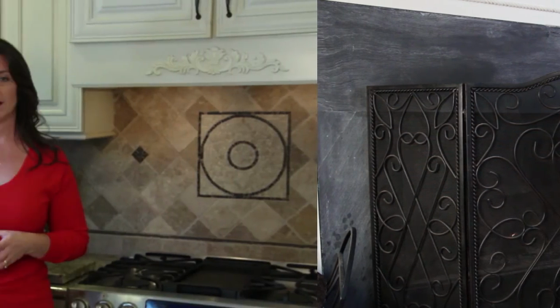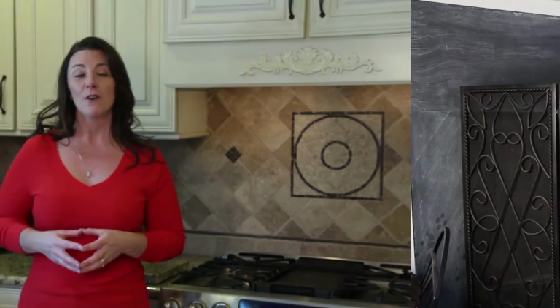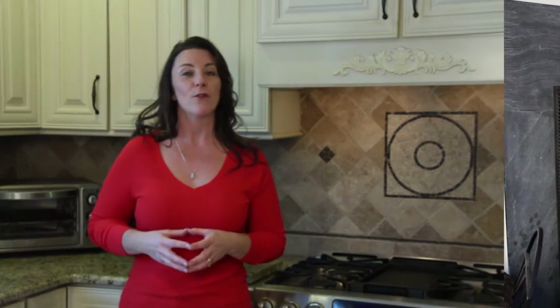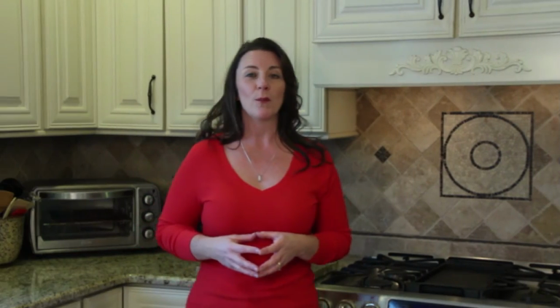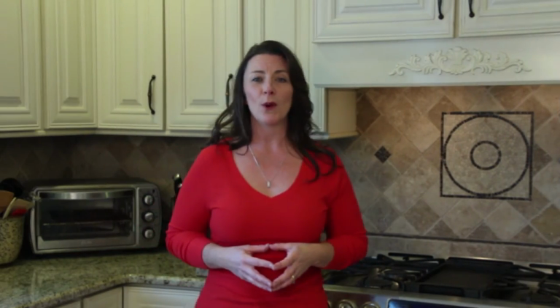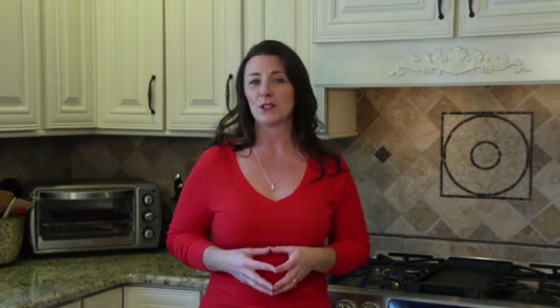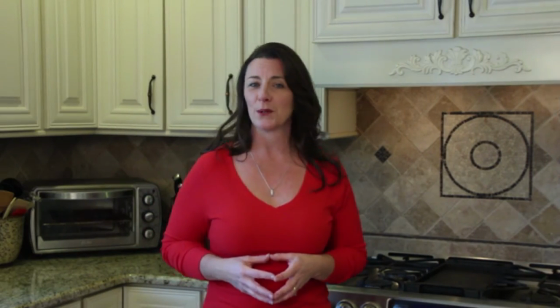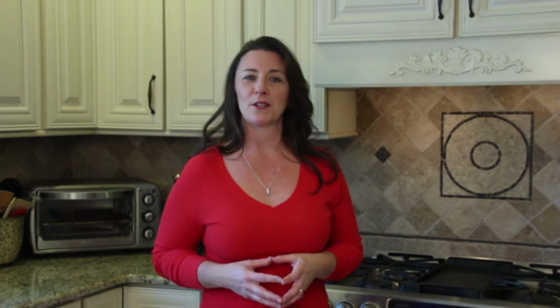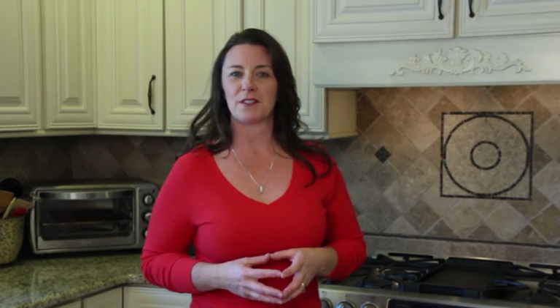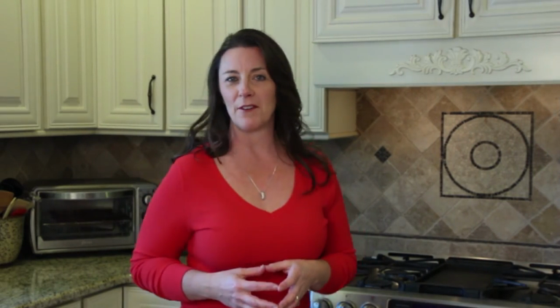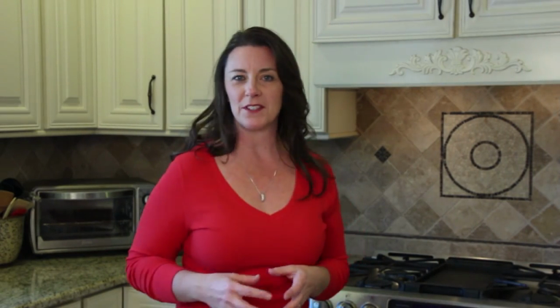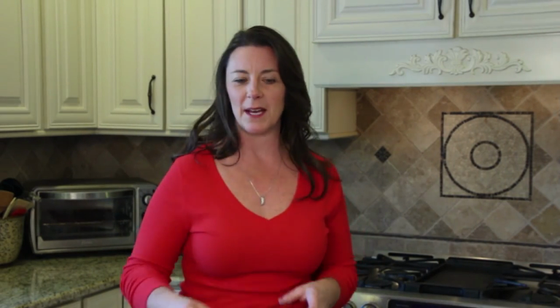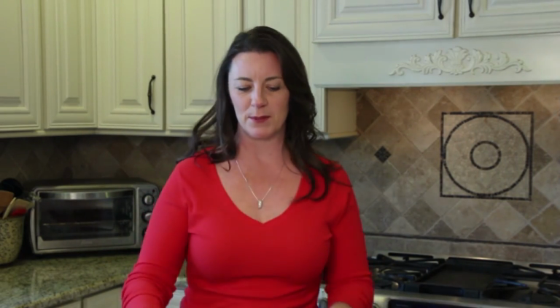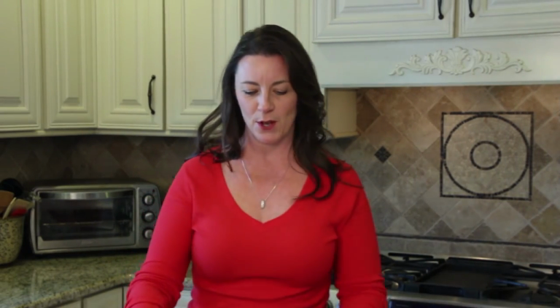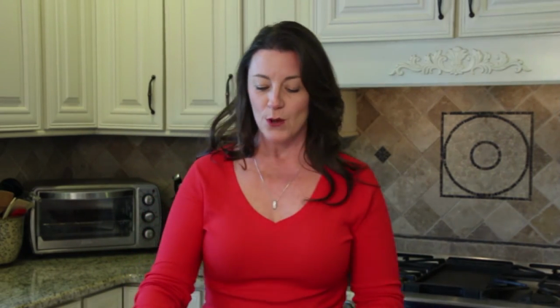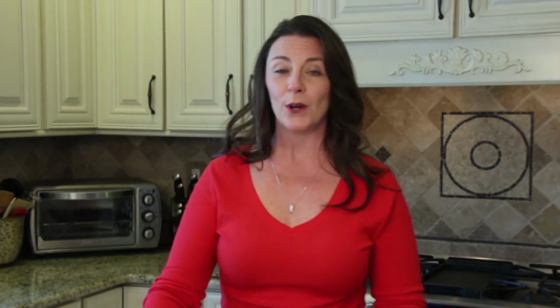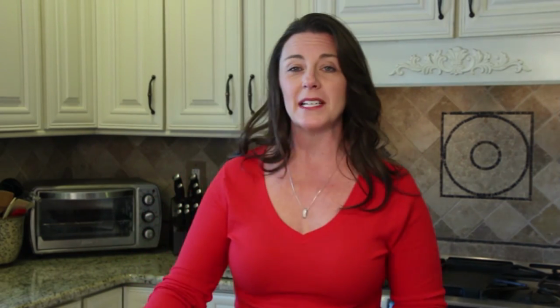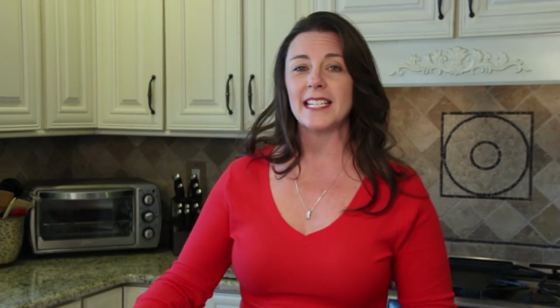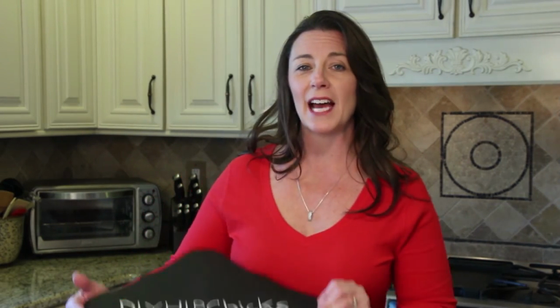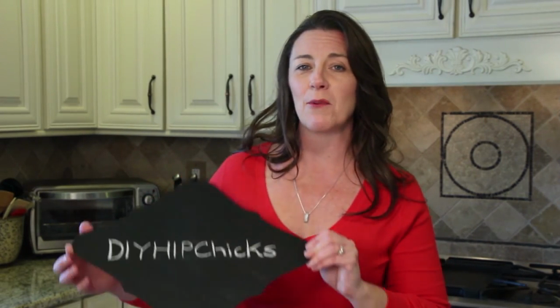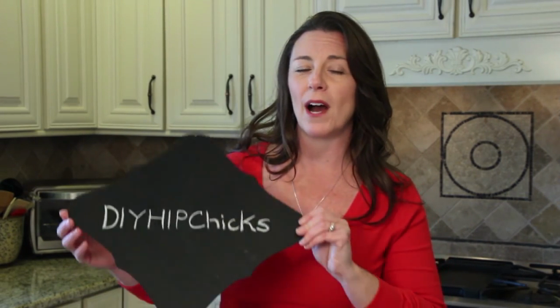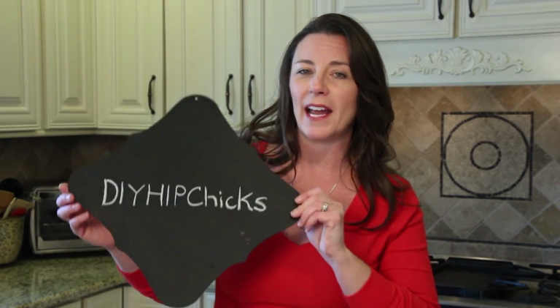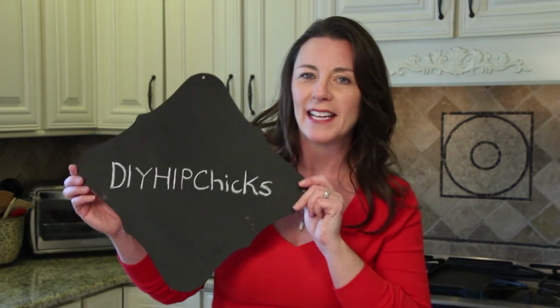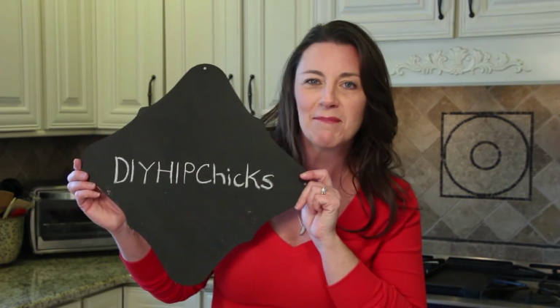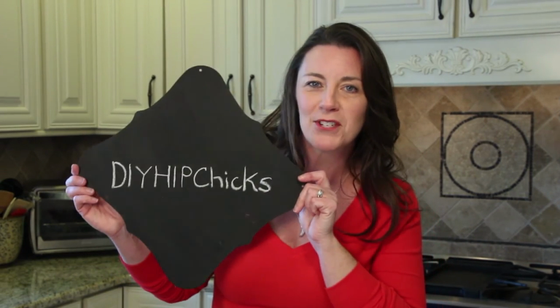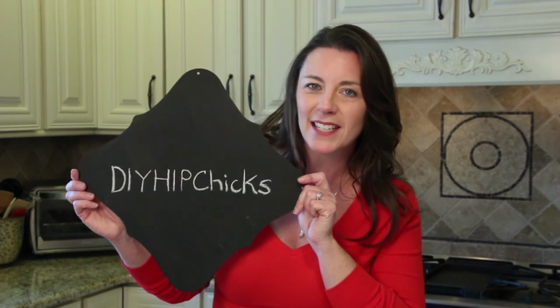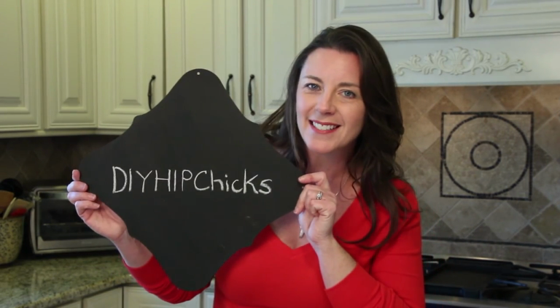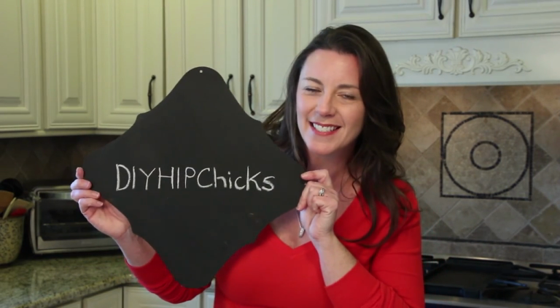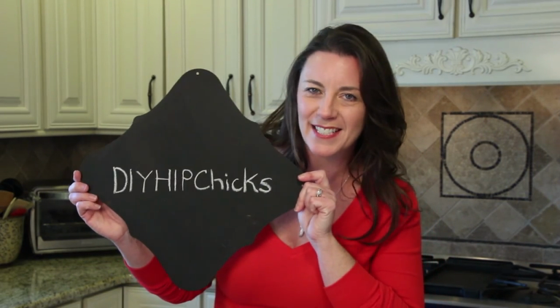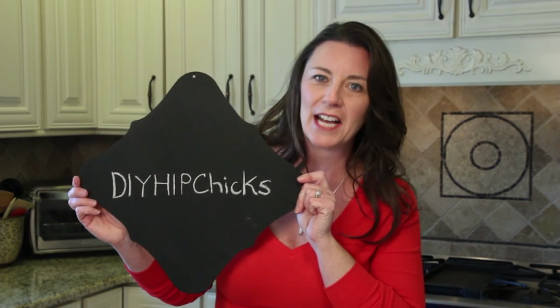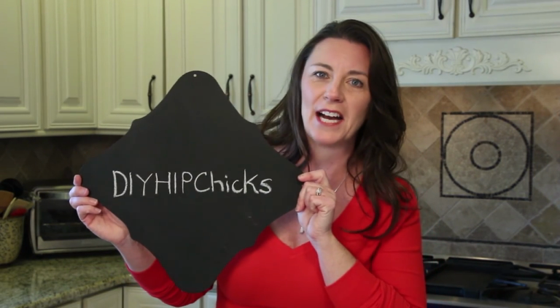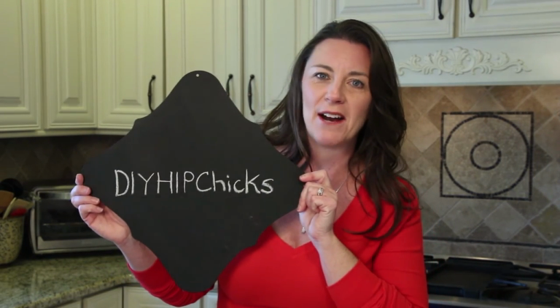For more do-it-yourself tips, go to DIYhipchicks.com.